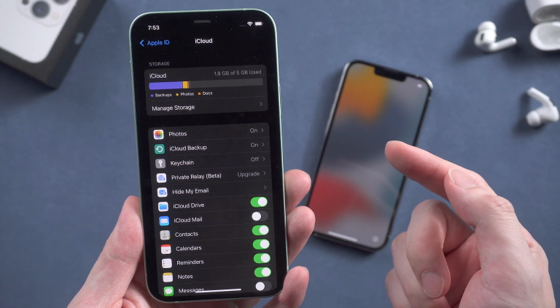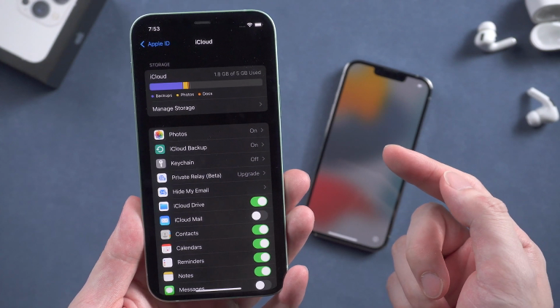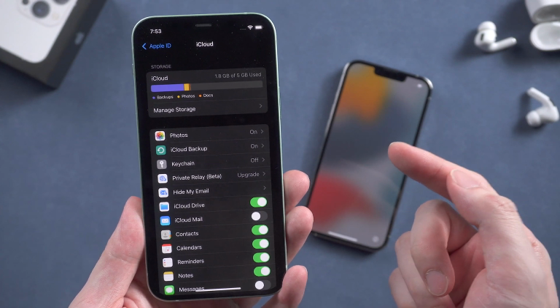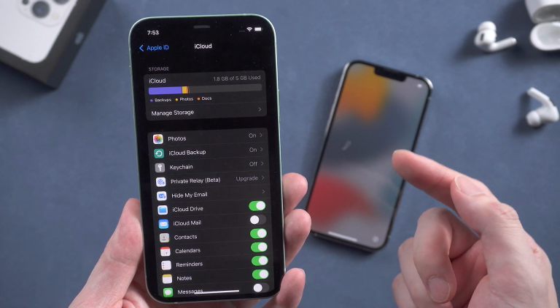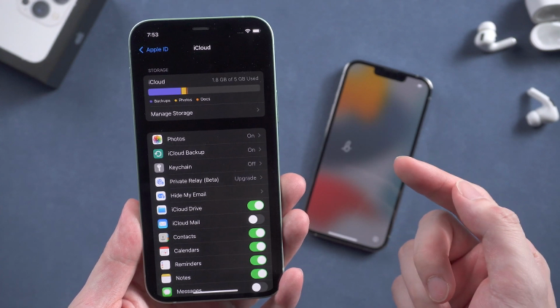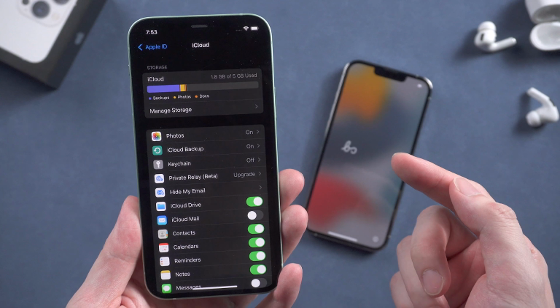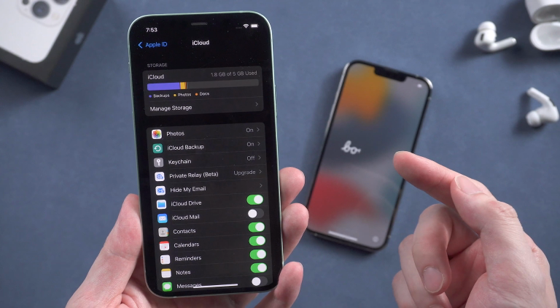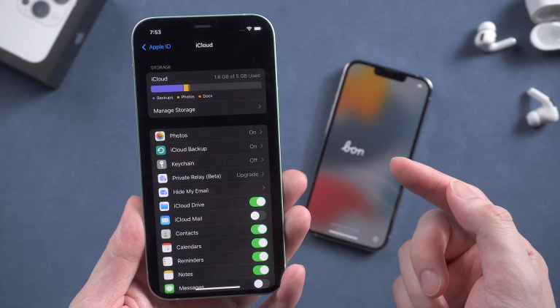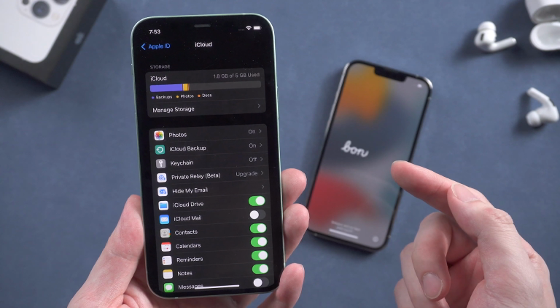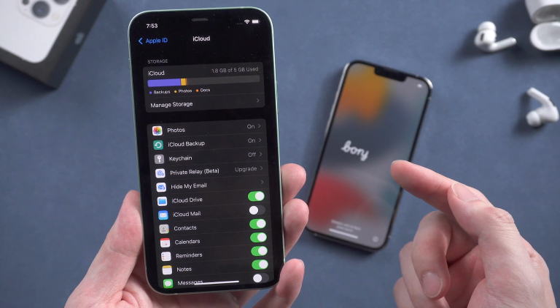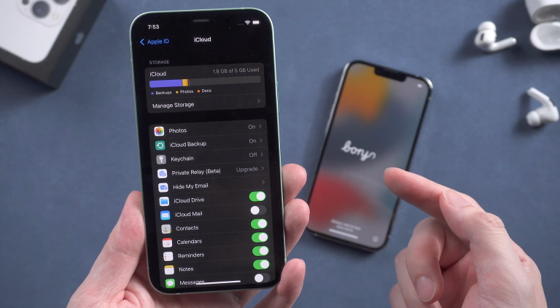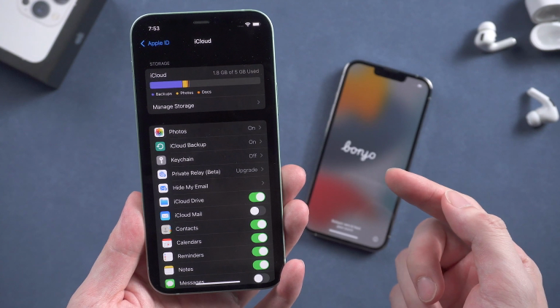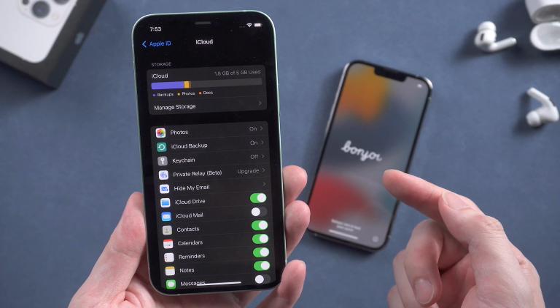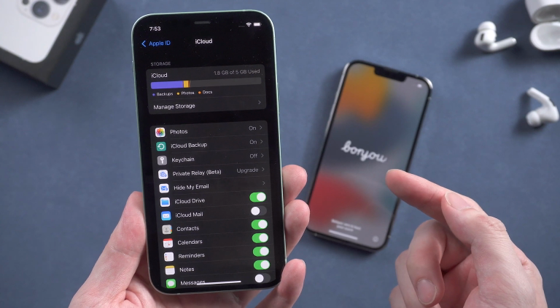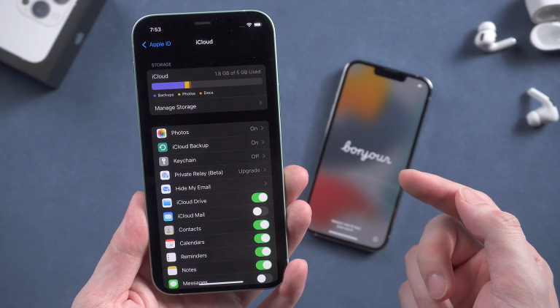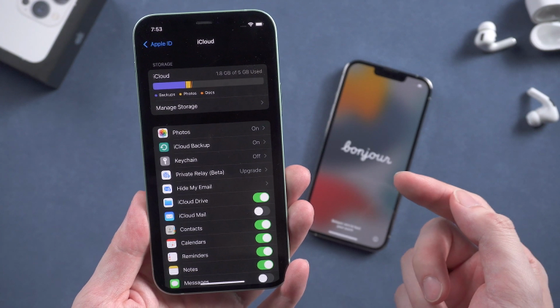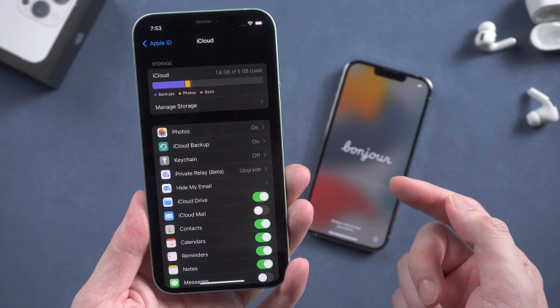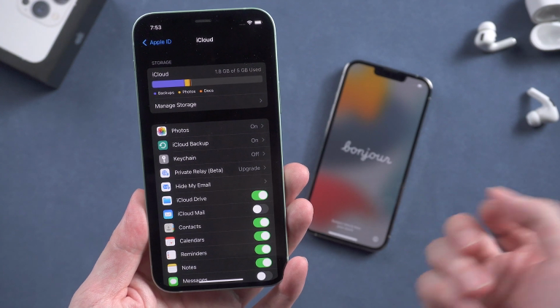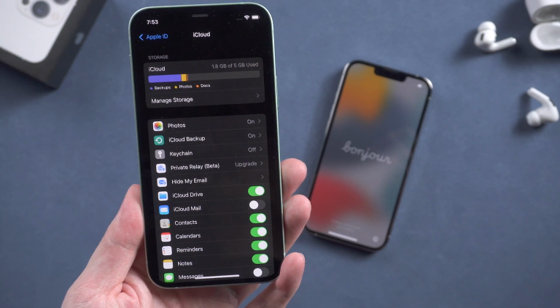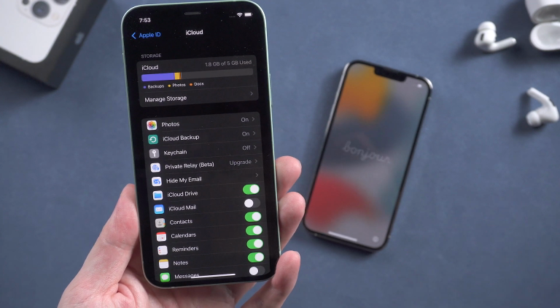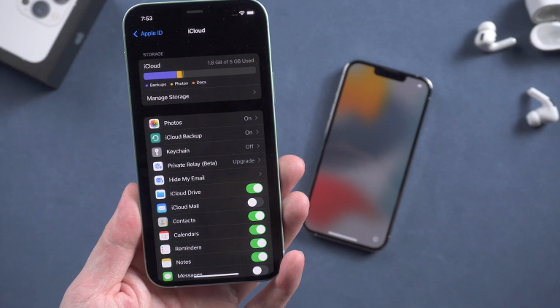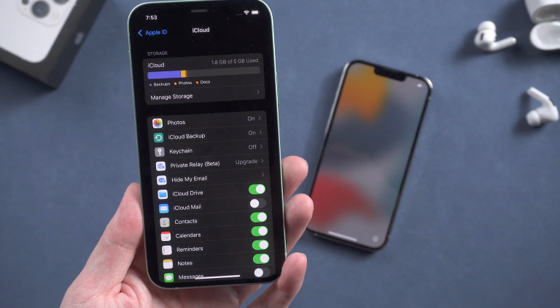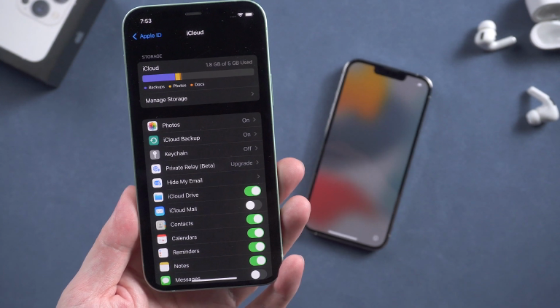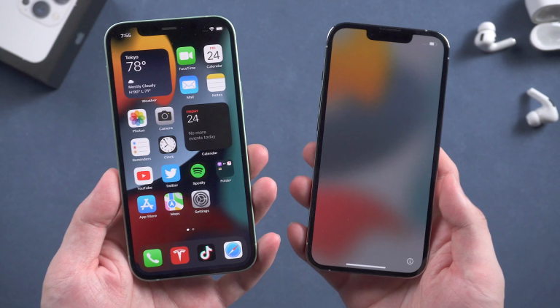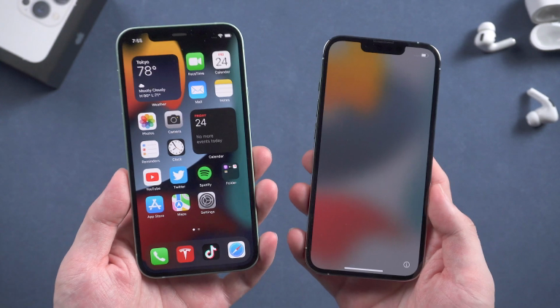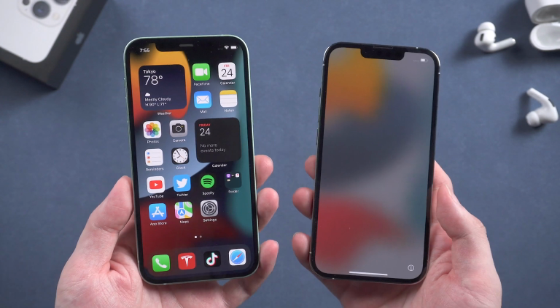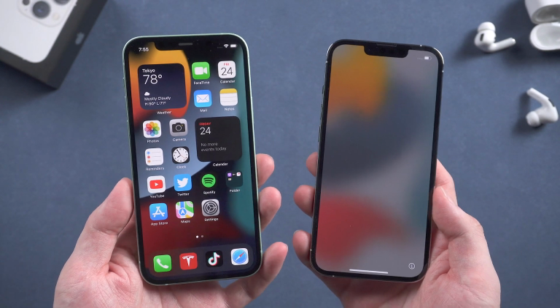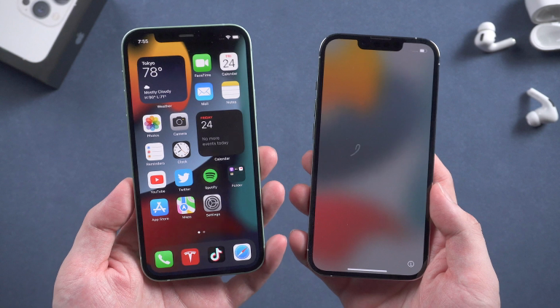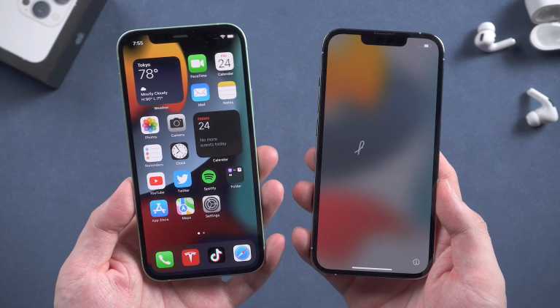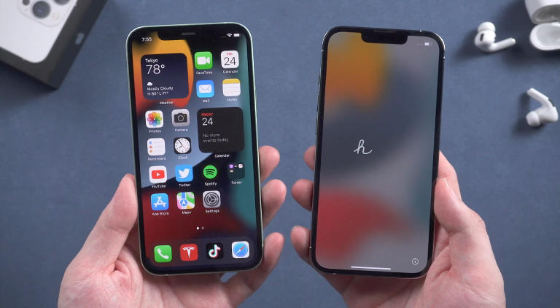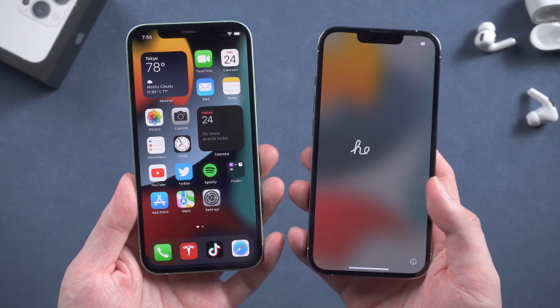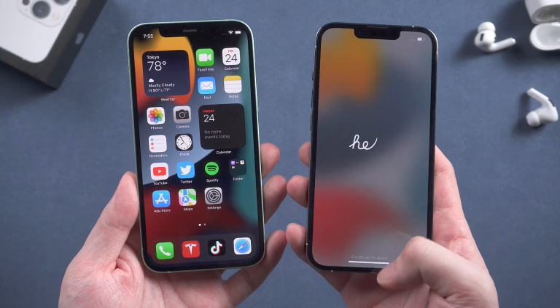But today I want to show you the easiest way to transfer — without a computer, without iCloud. All you need is a stable Wi-Fi connection.